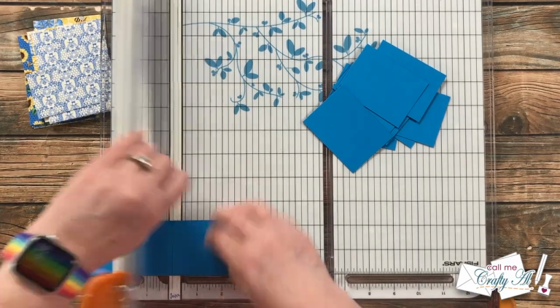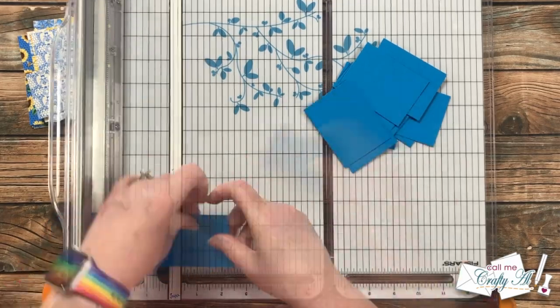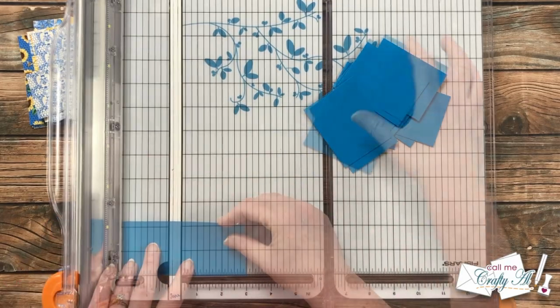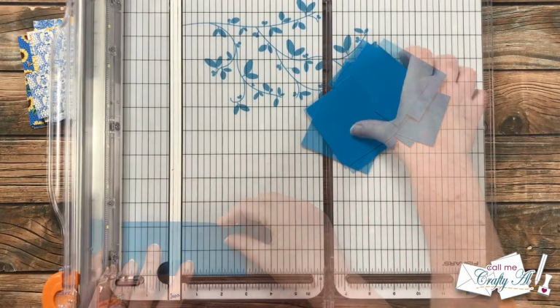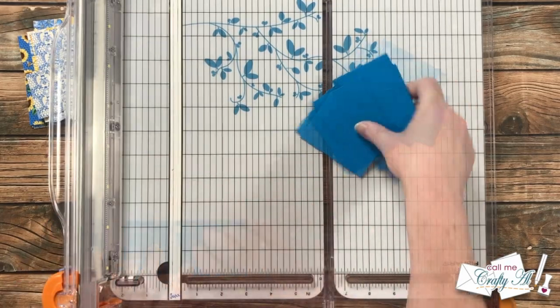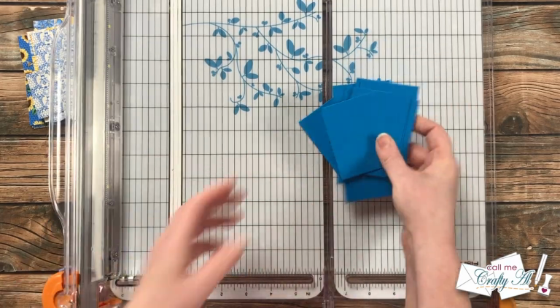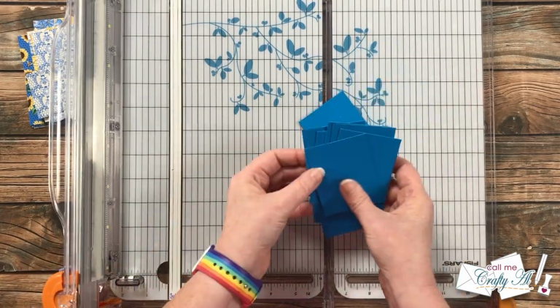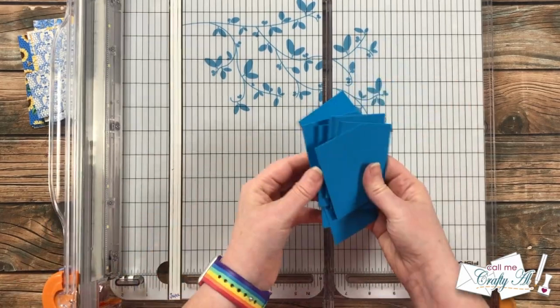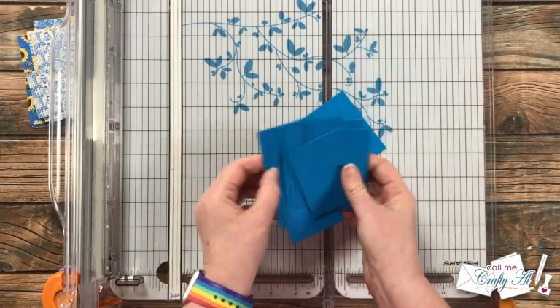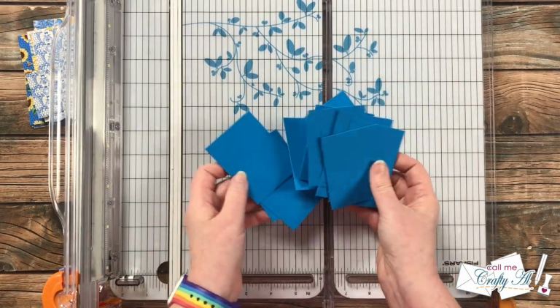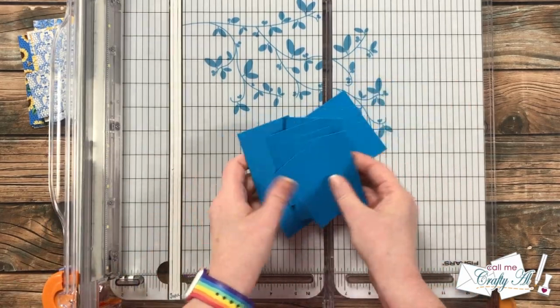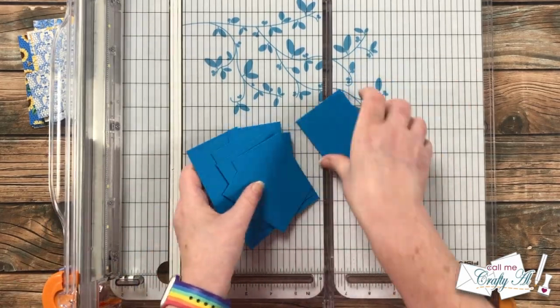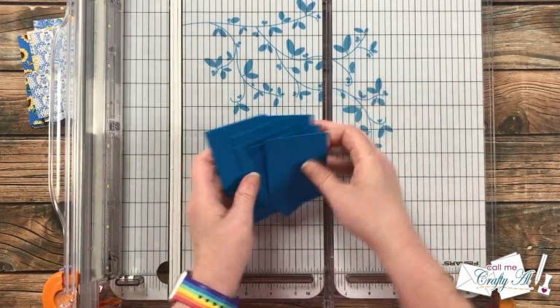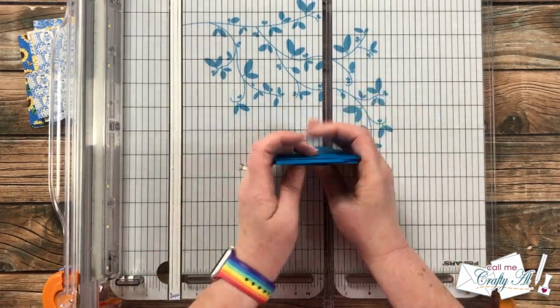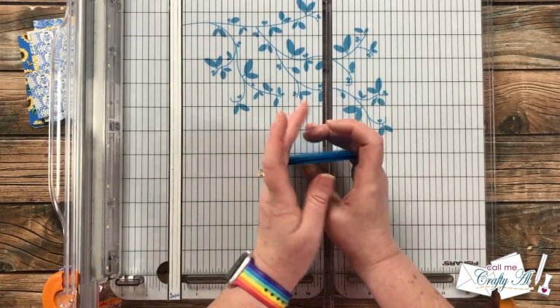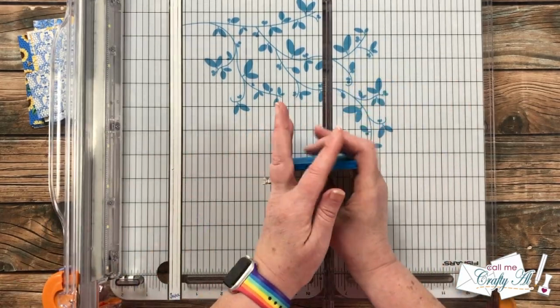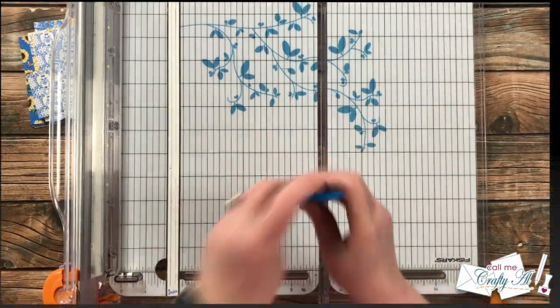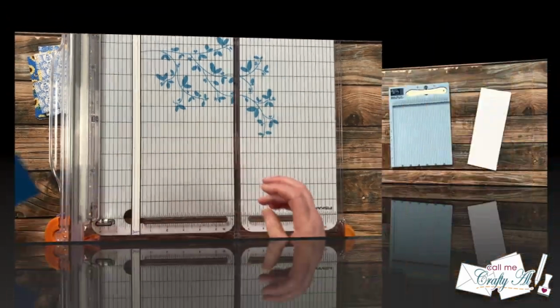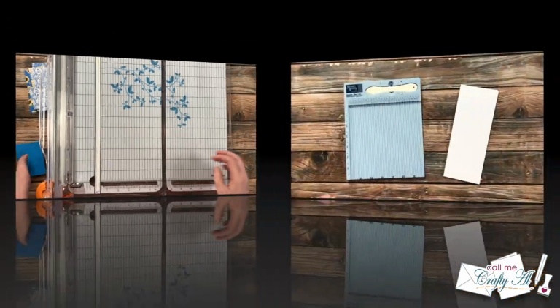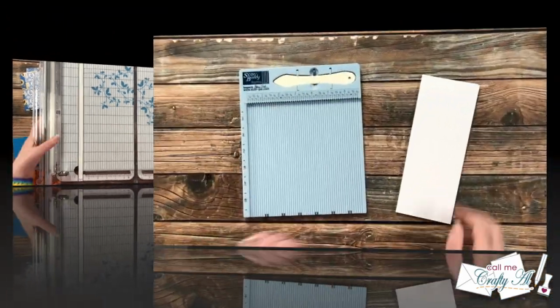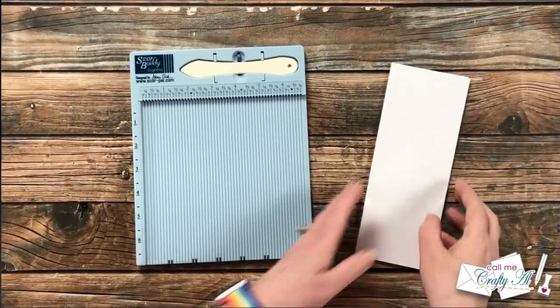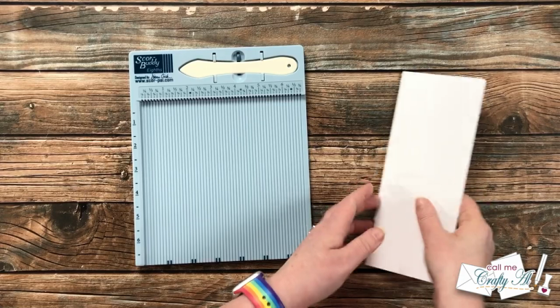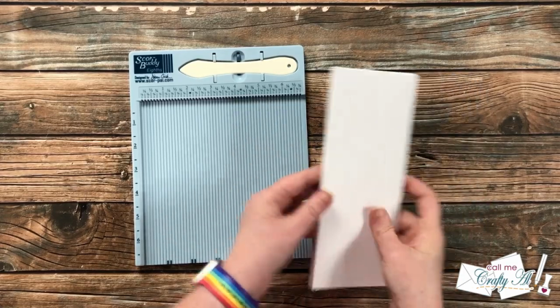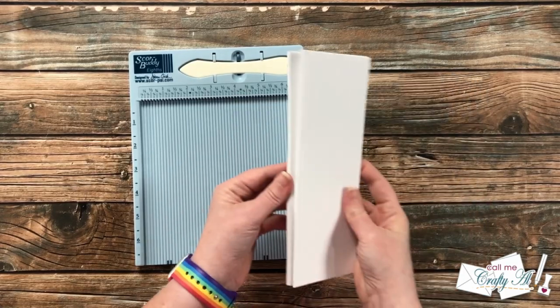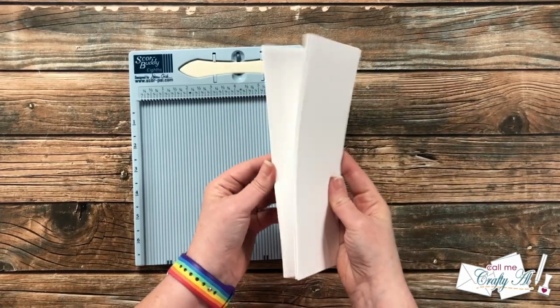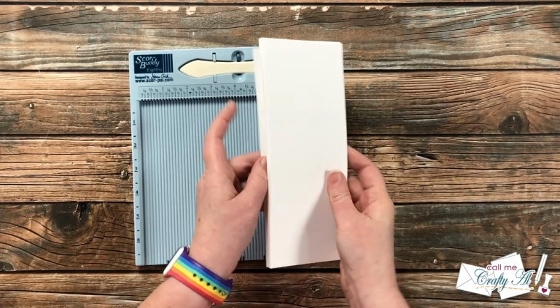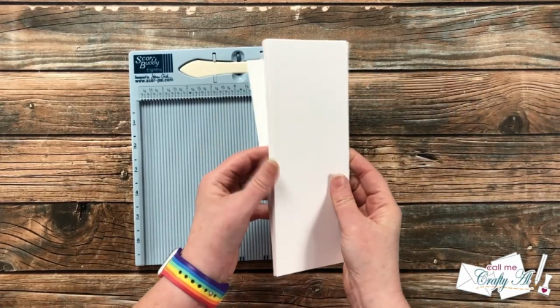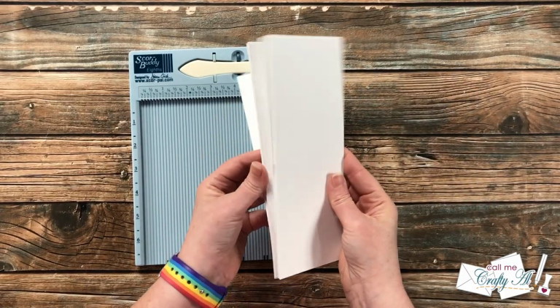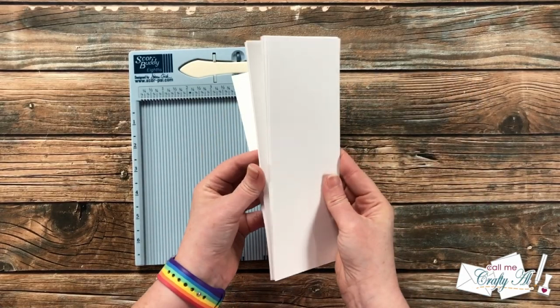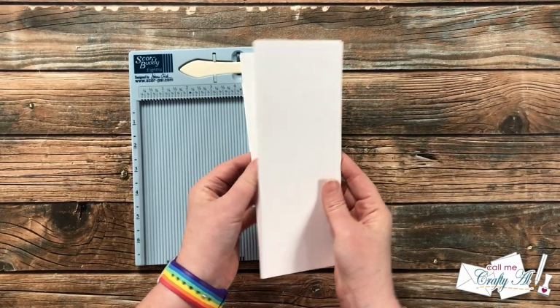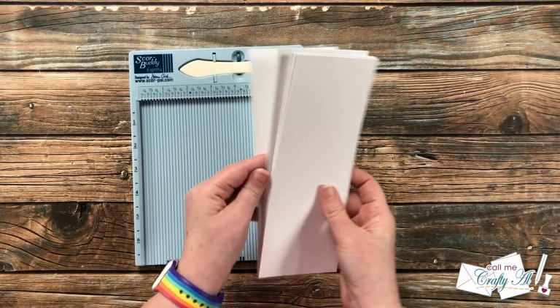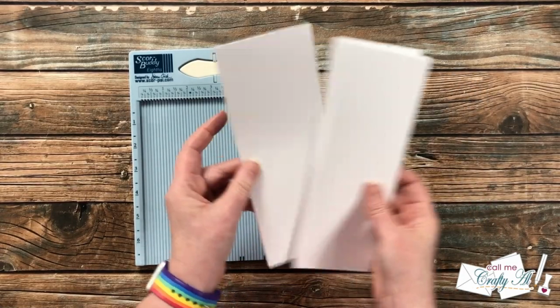One thing to mention: if you have oval dies you want to use, they don't have to be exactly the same size as what the sketch dictates — just use what you have that looks good and fits with your focal points.